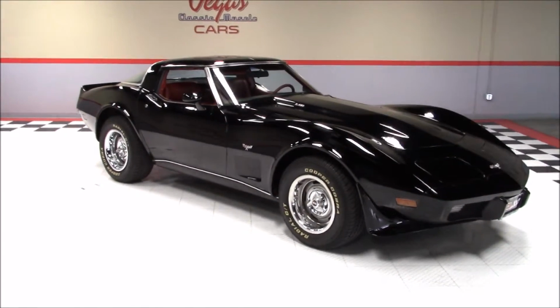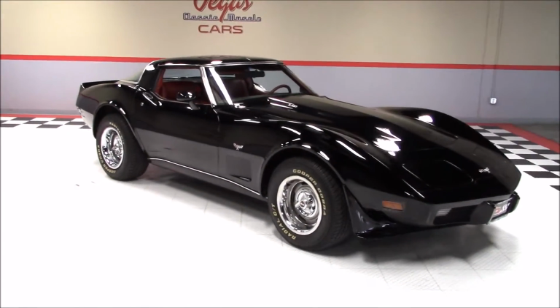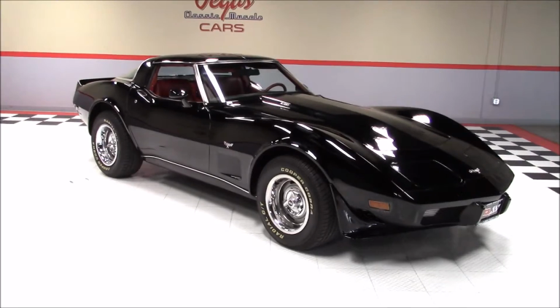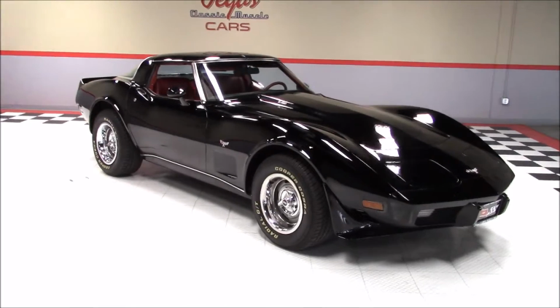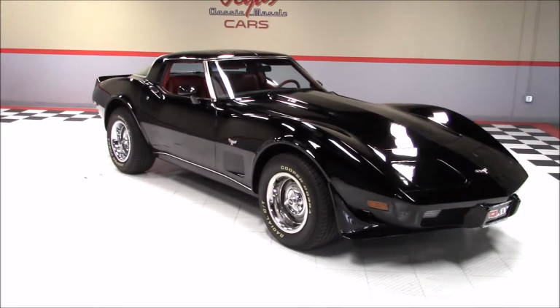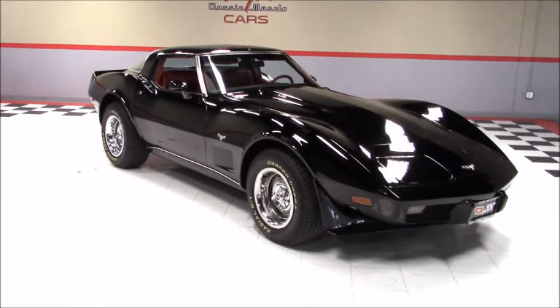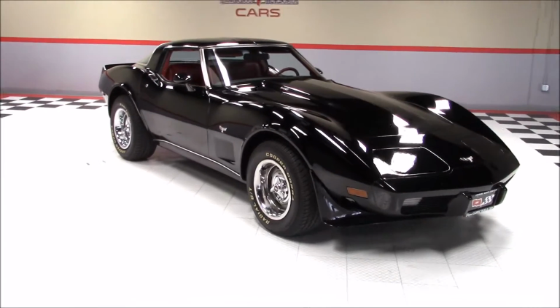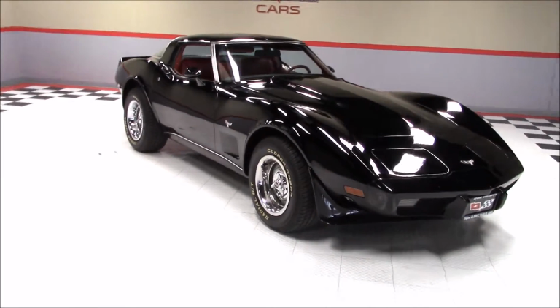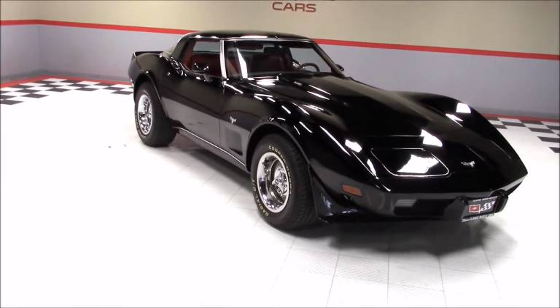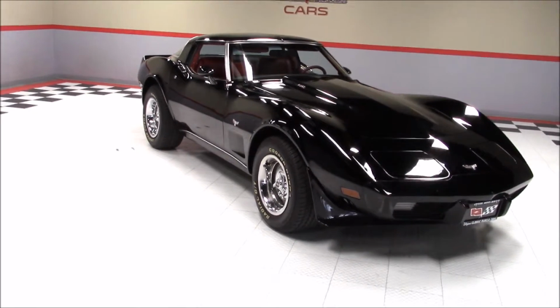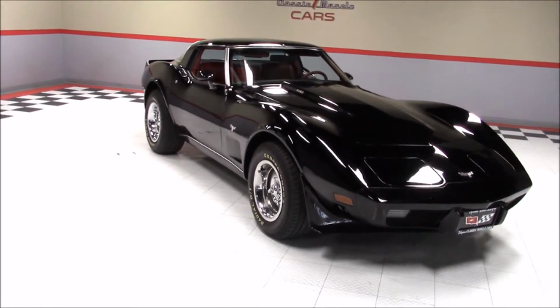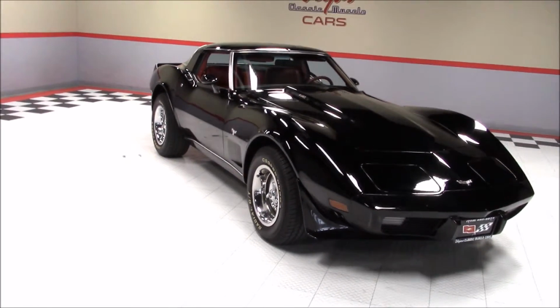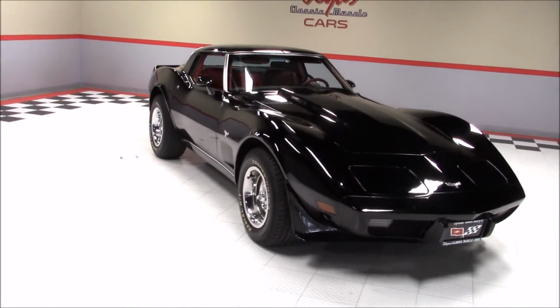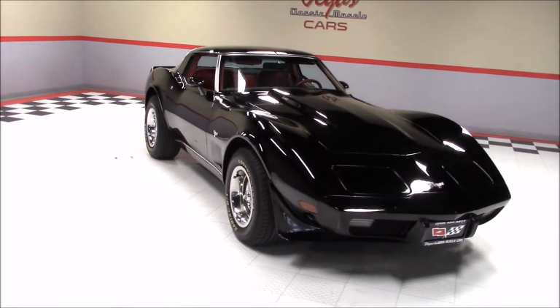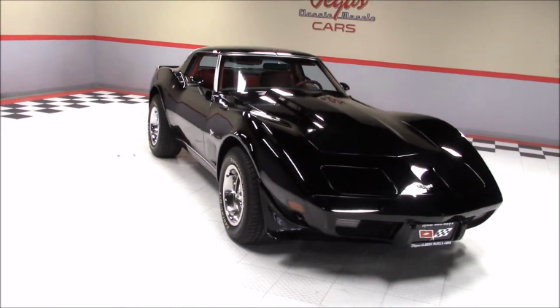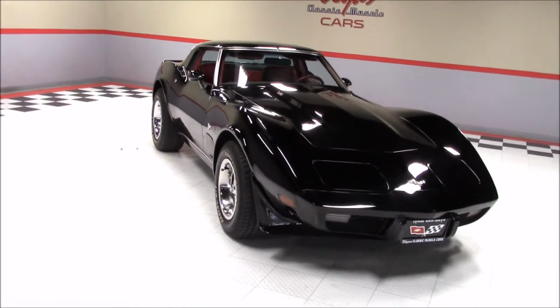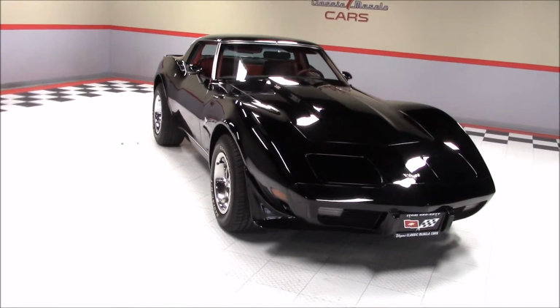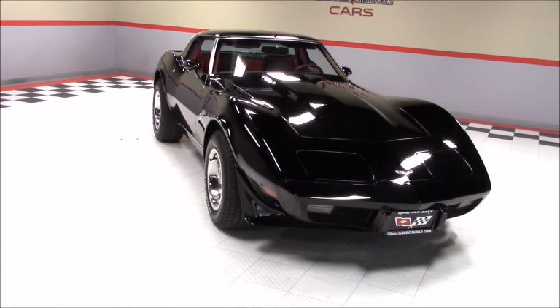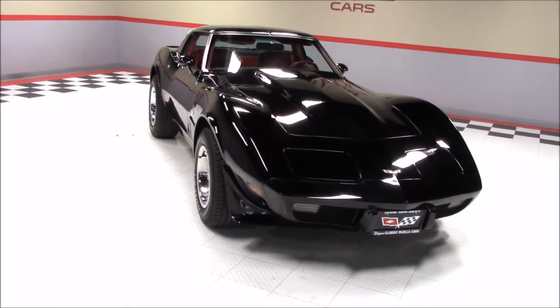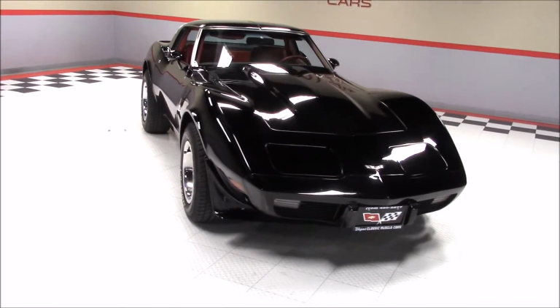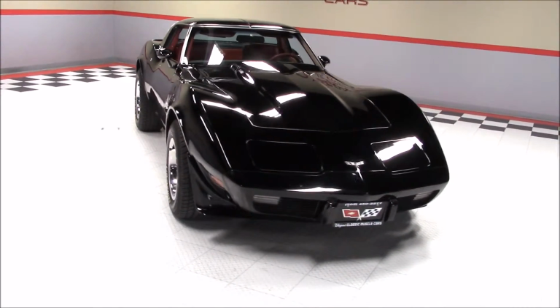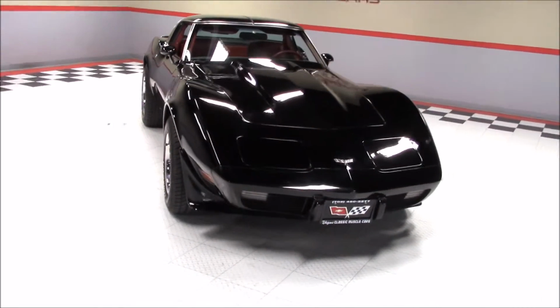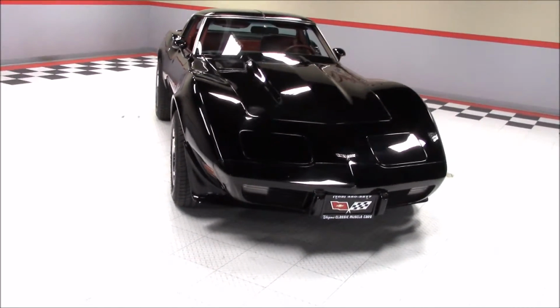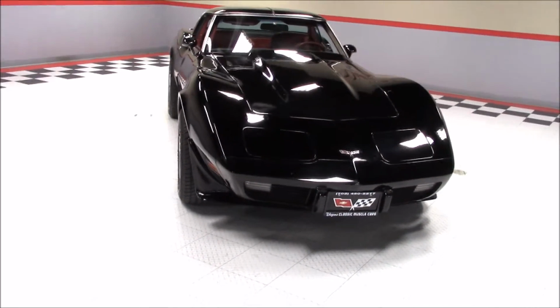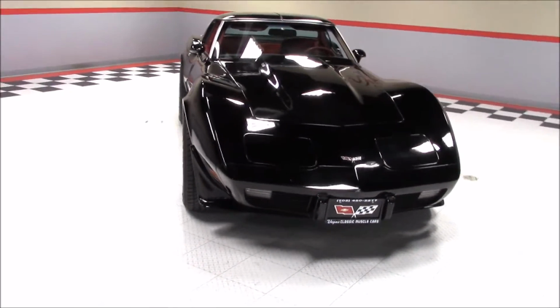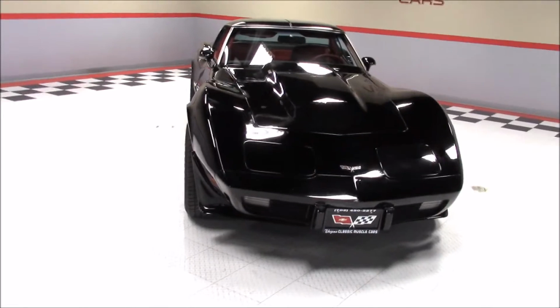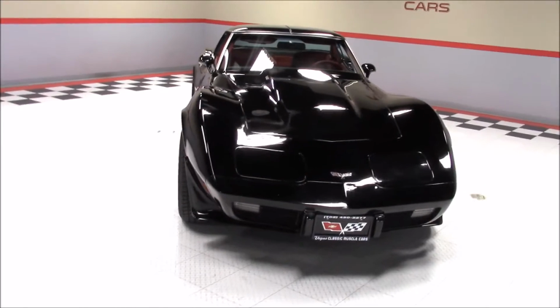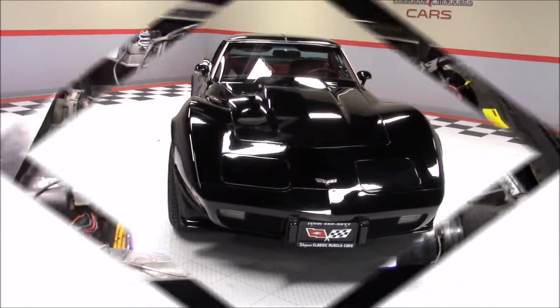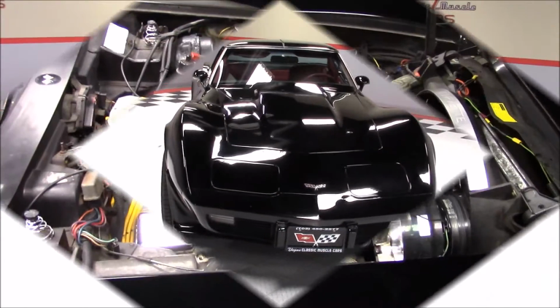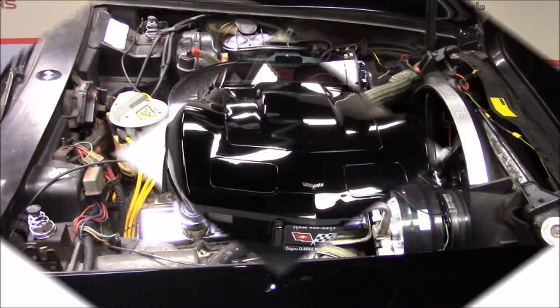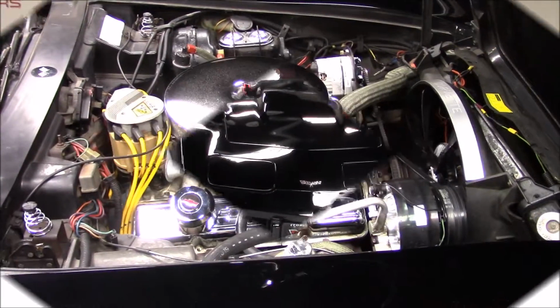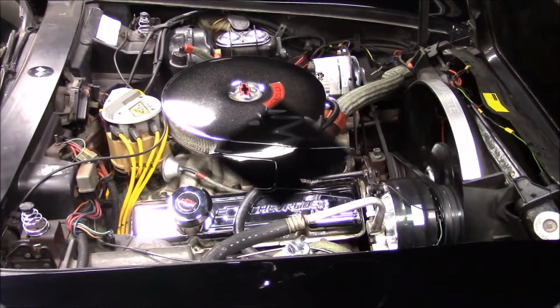Welcome back to Vegas Classic Muscle Cars Video Showcase. This is a 1979 Chevrolet Corvette L82.